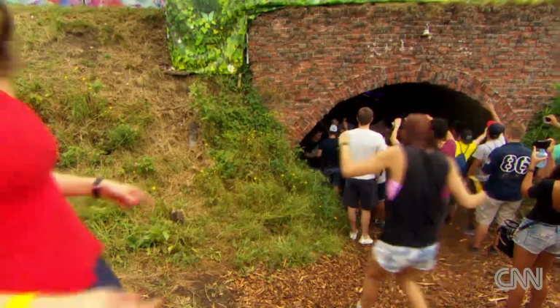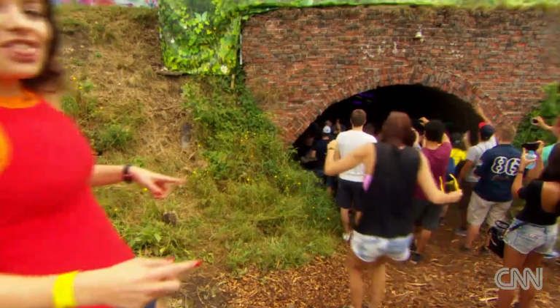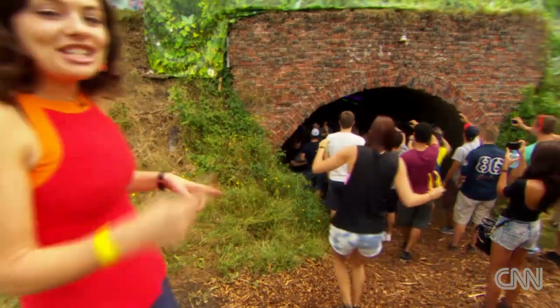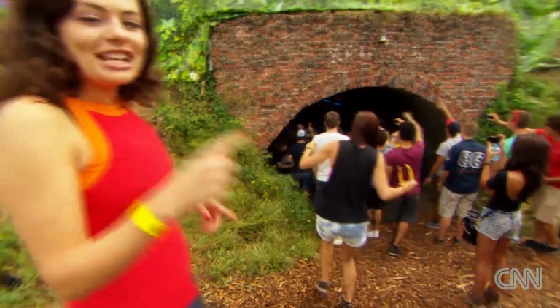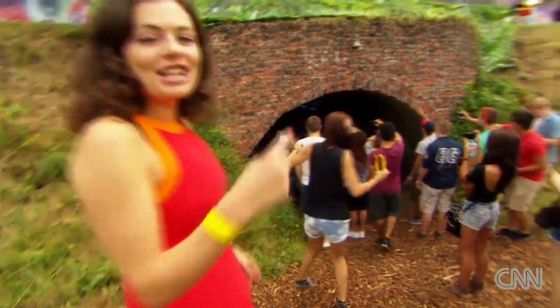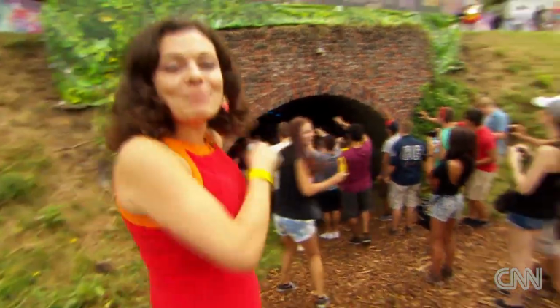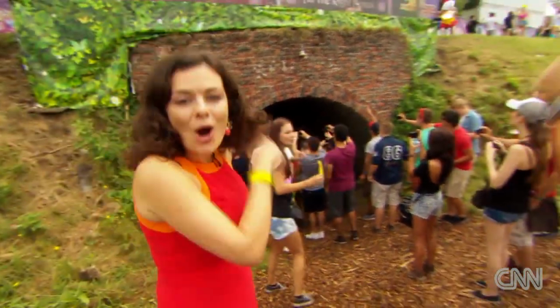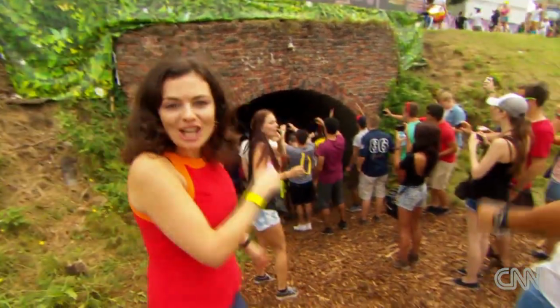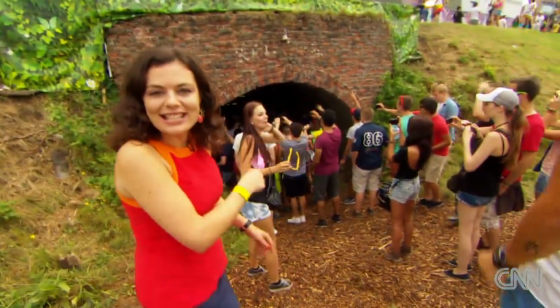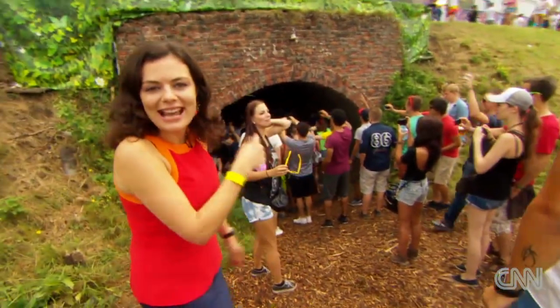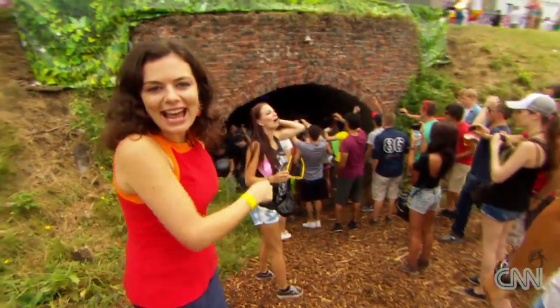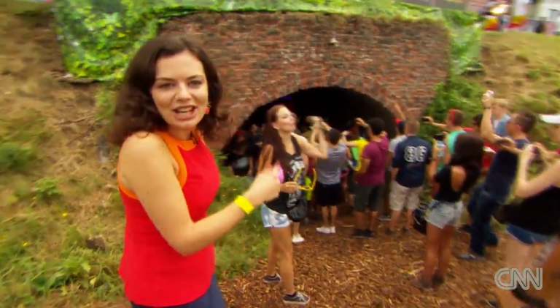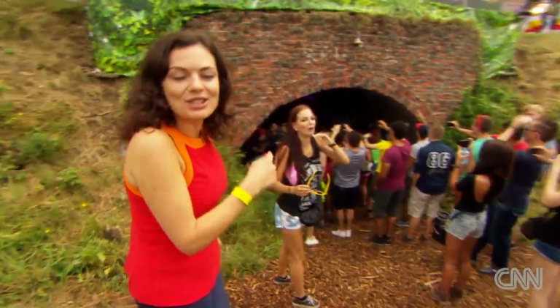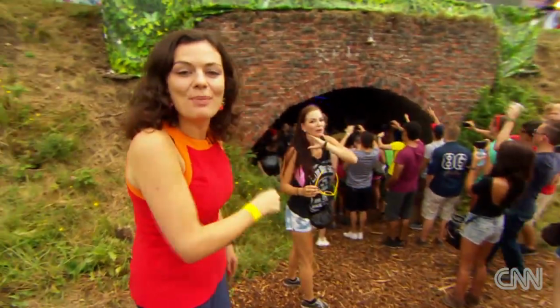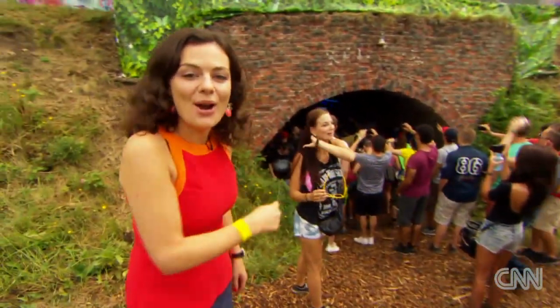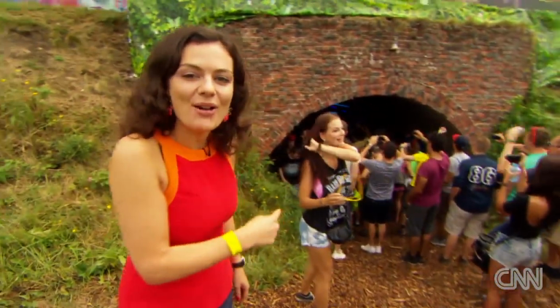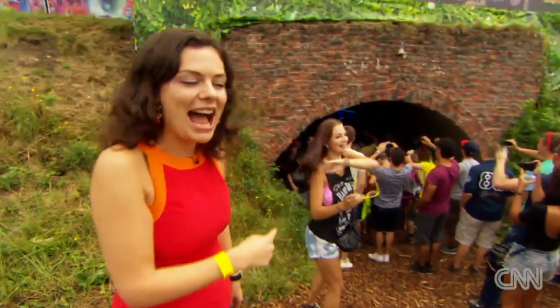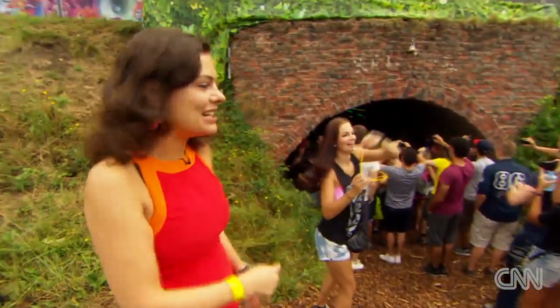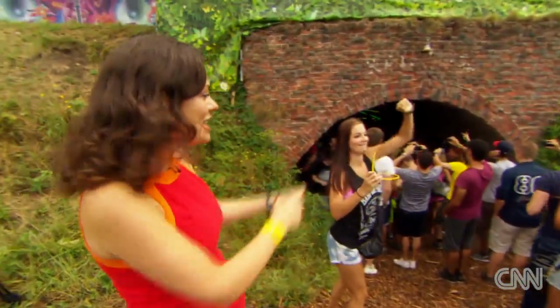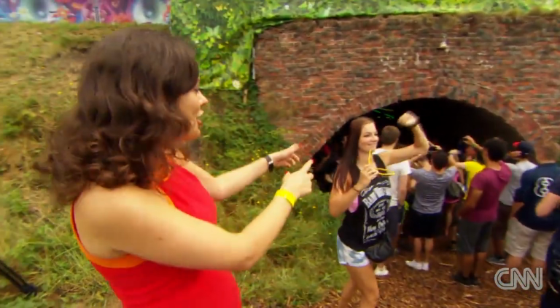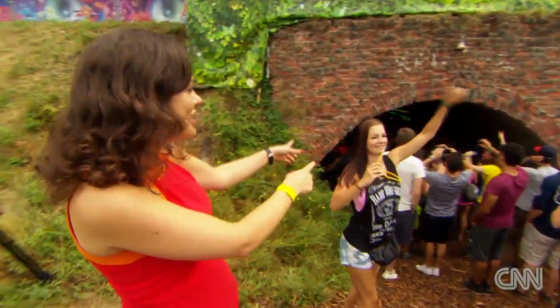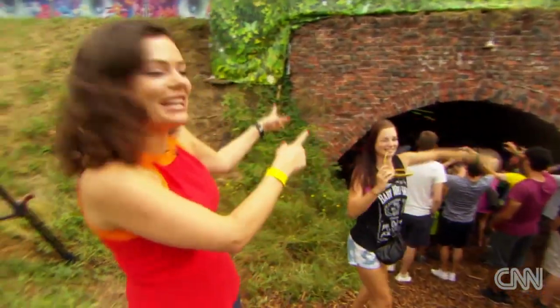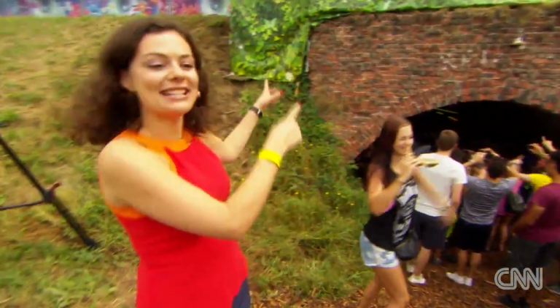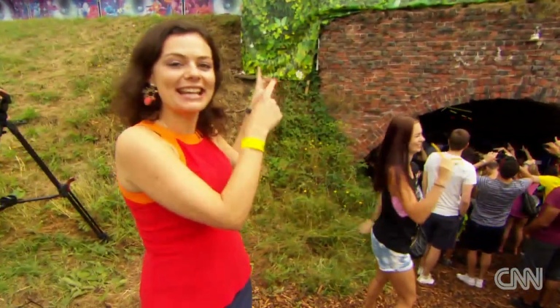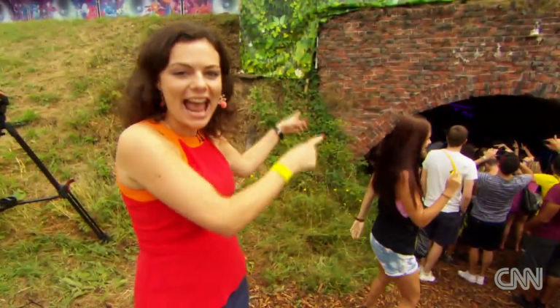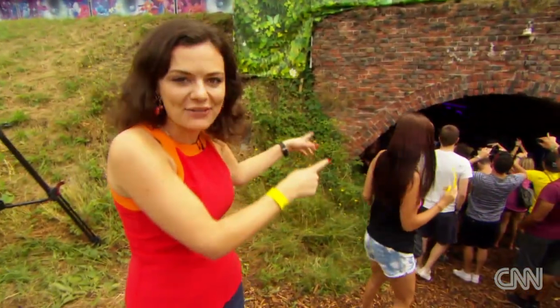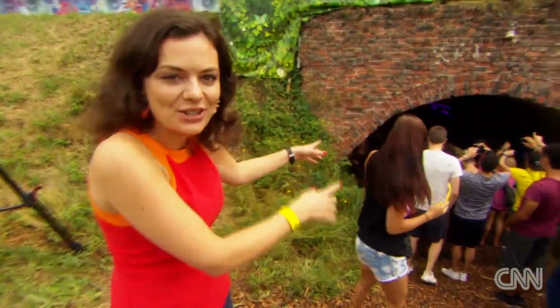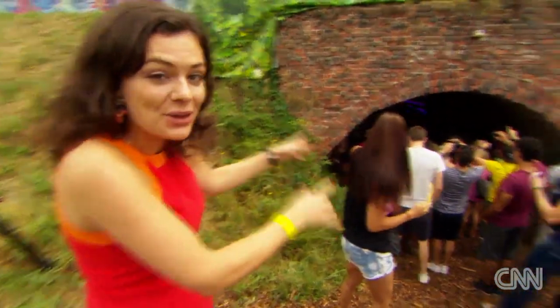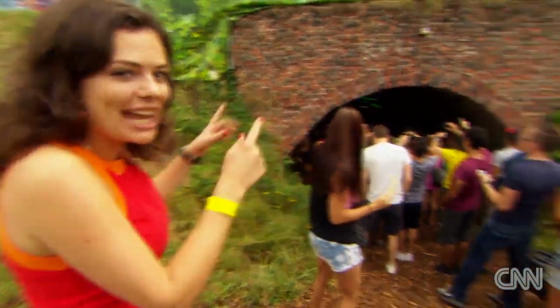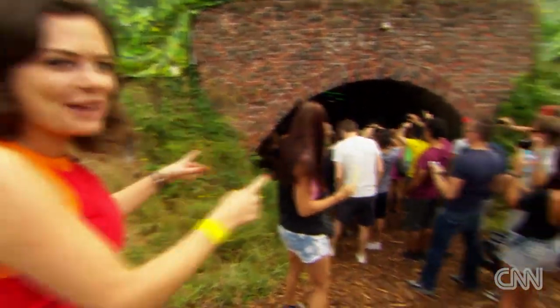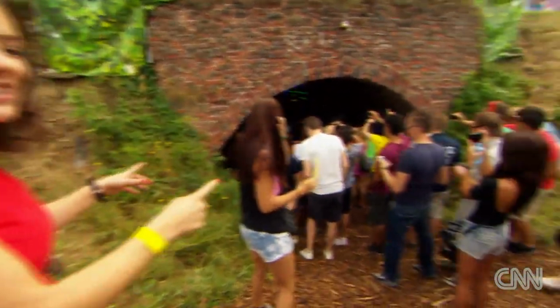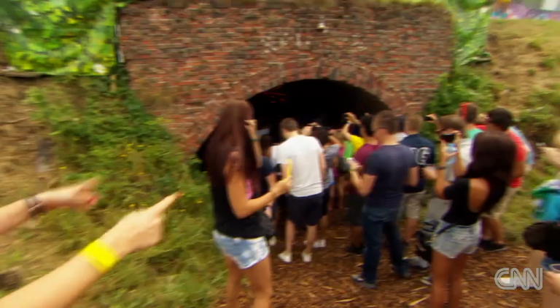This is the smallest stage at Tomorrowland. As you can see, it's a cave — it's called the cave stage.